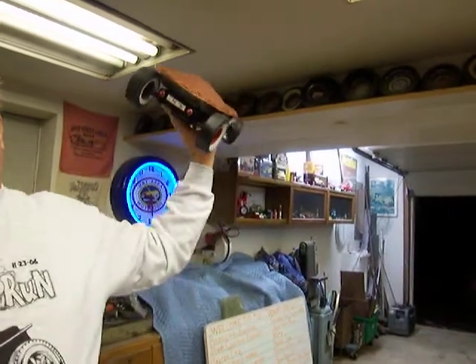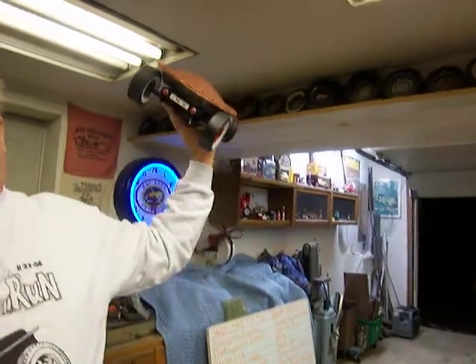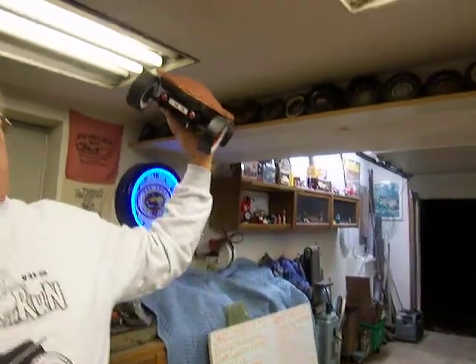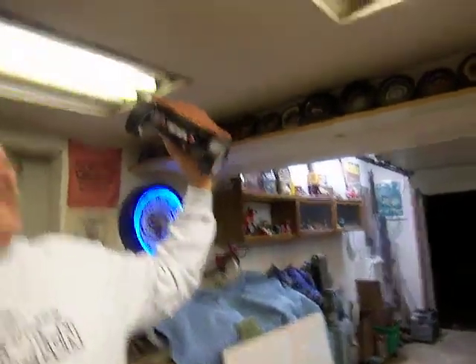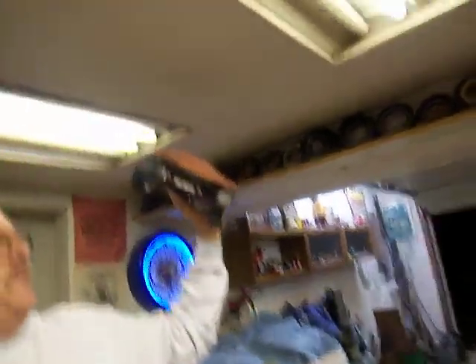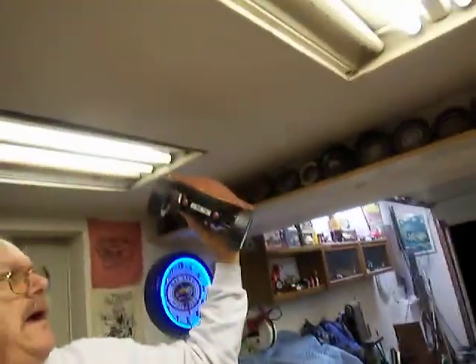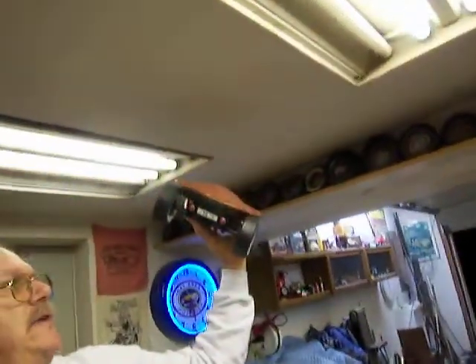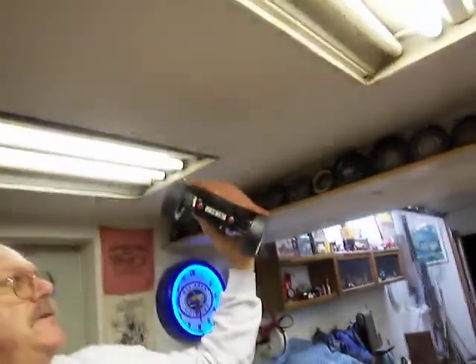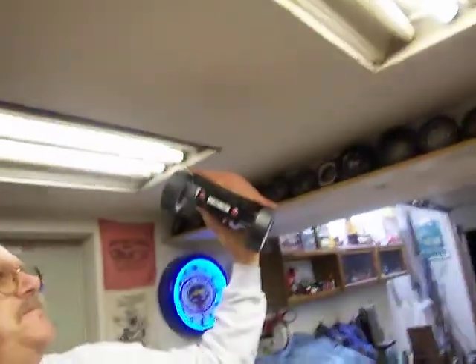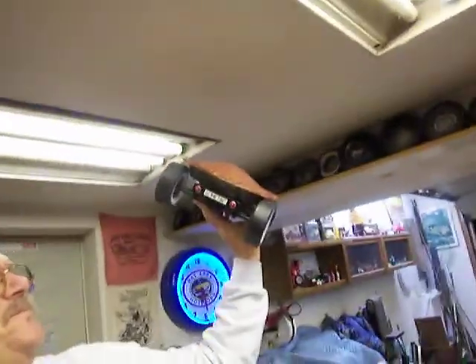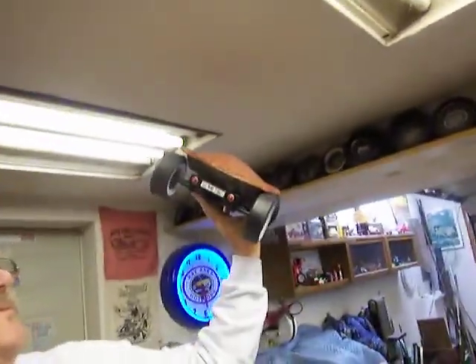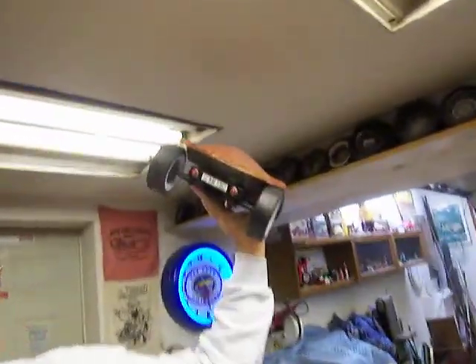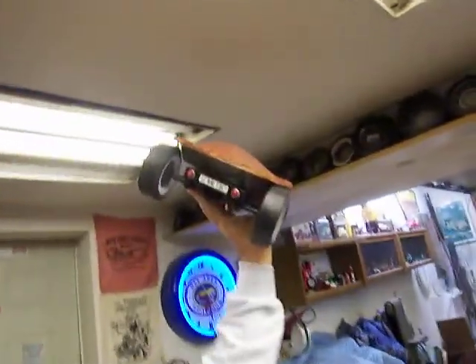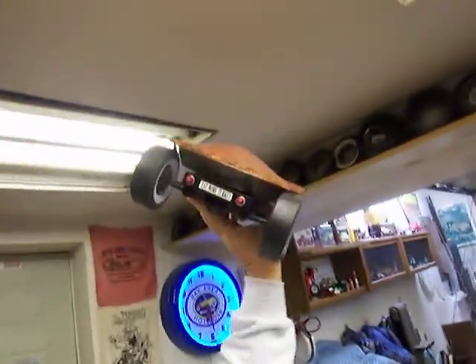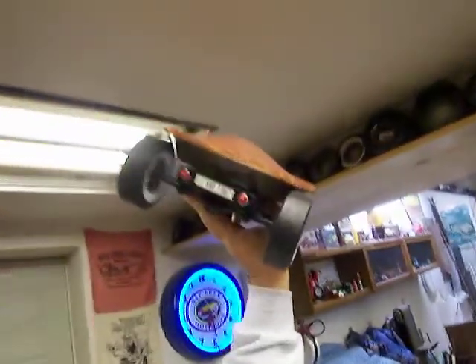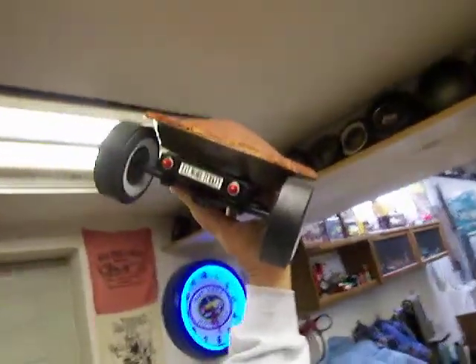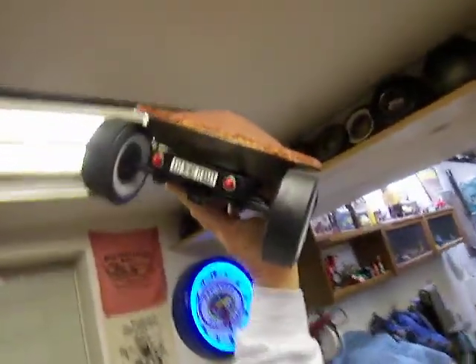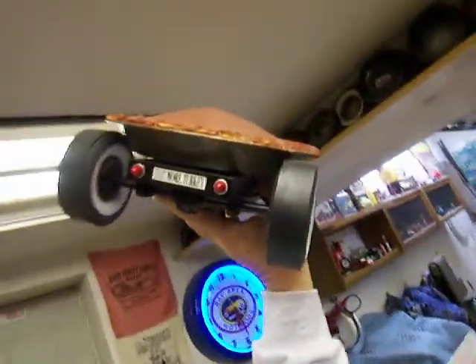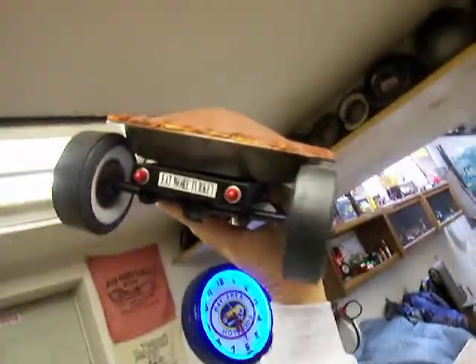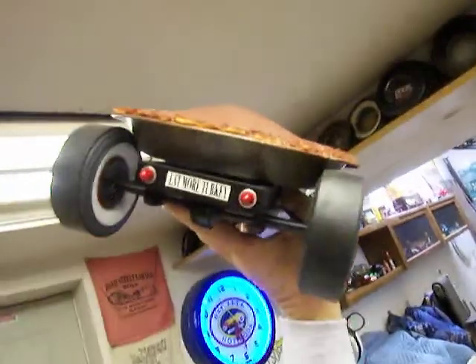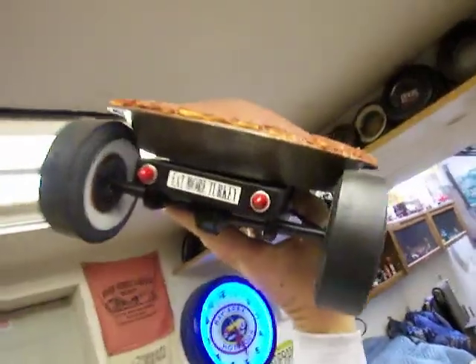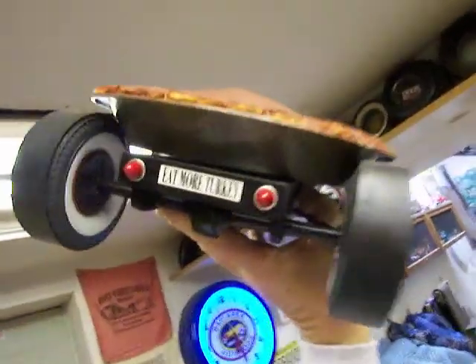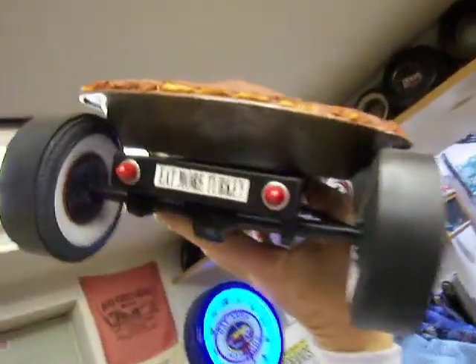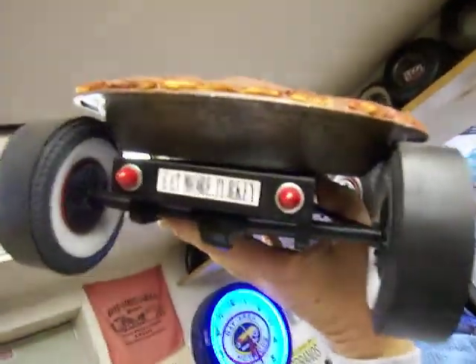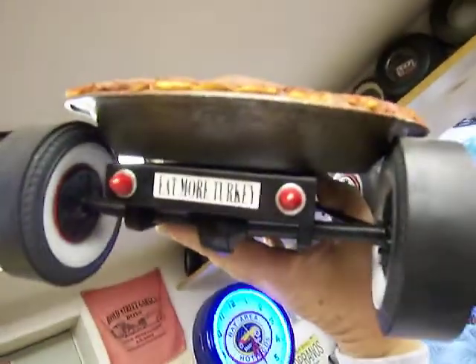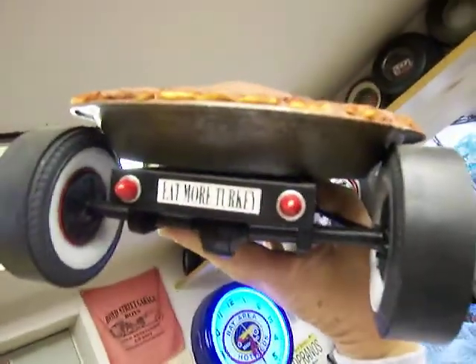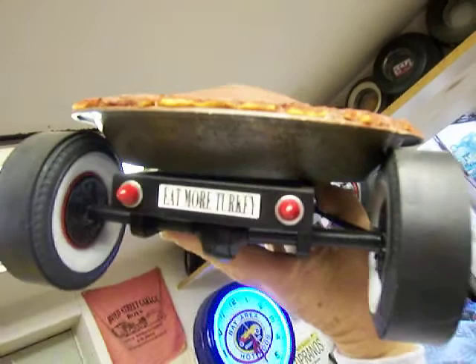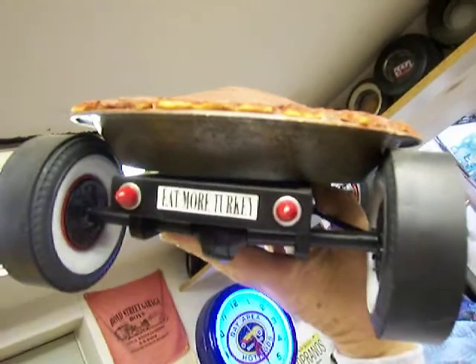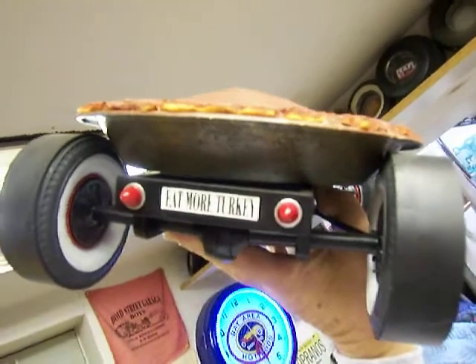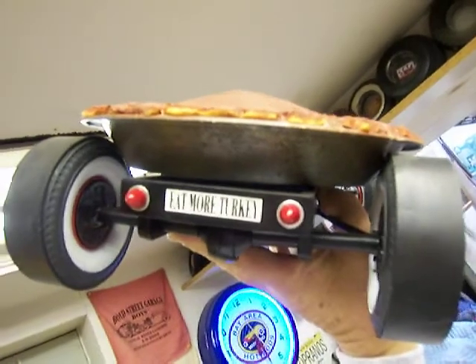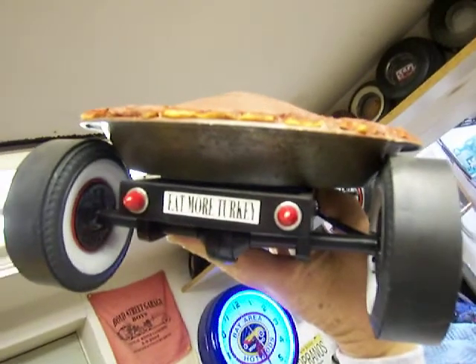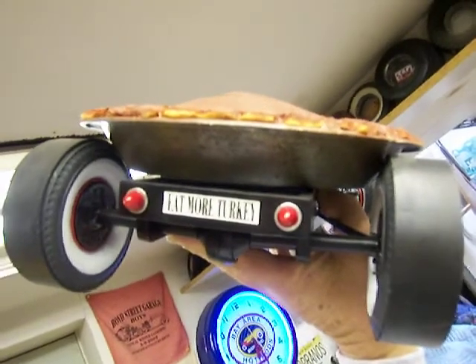Eat more pies. I'm going to close for that. Eat more pies.